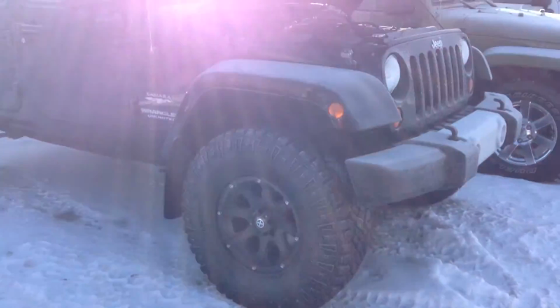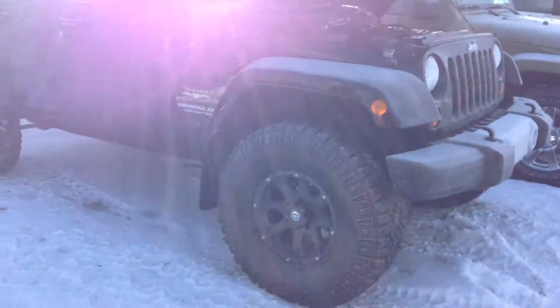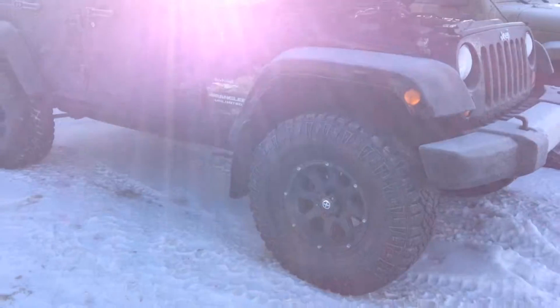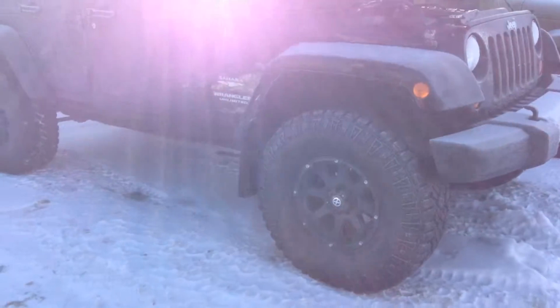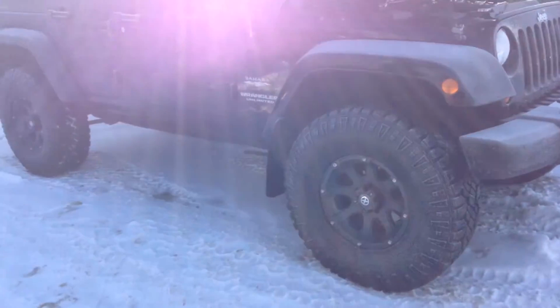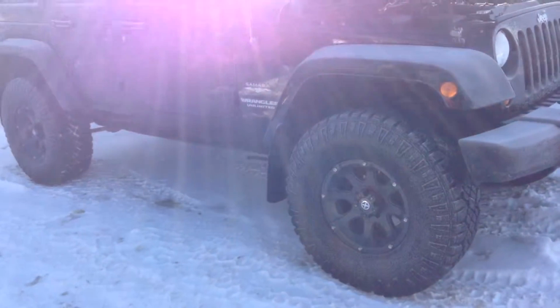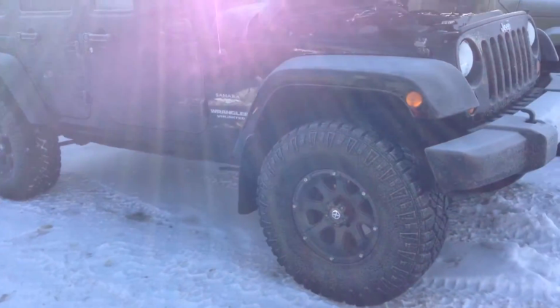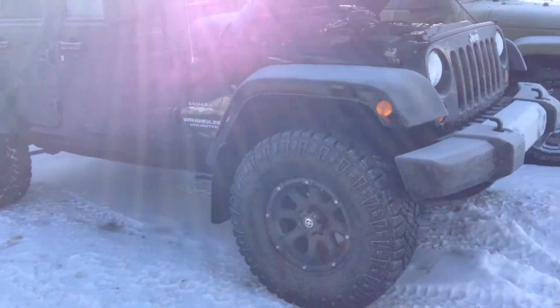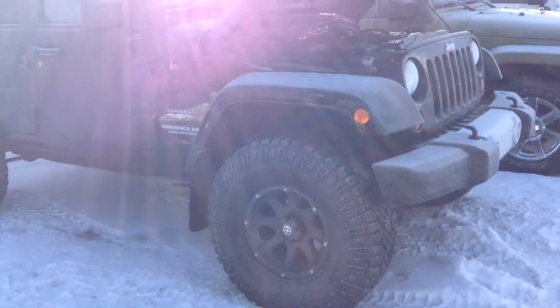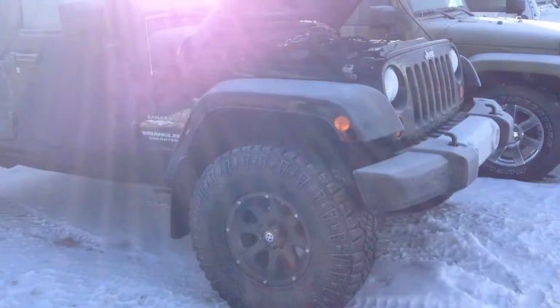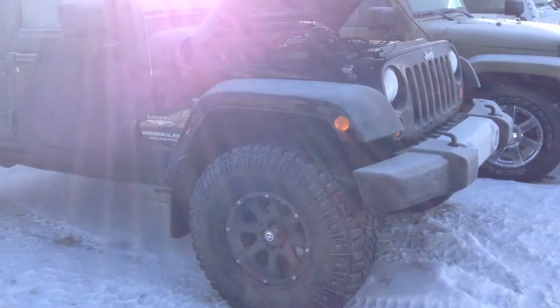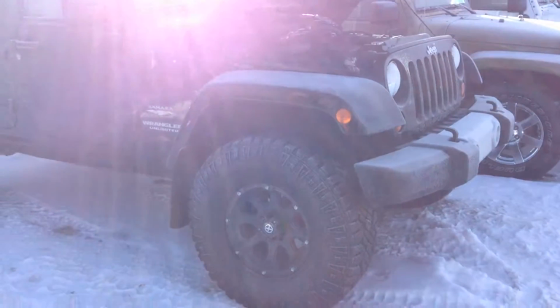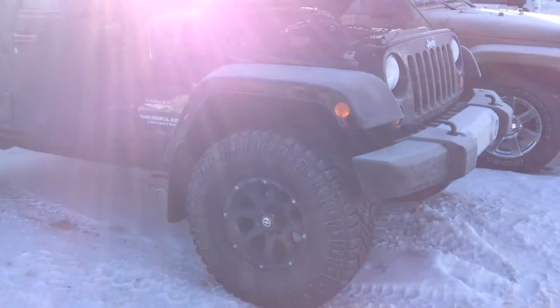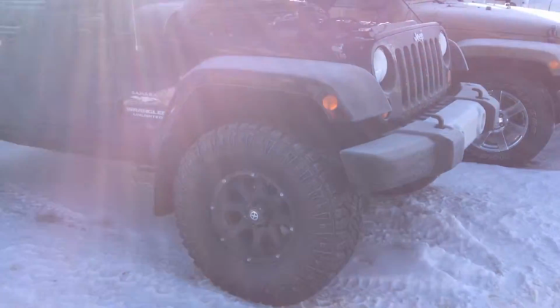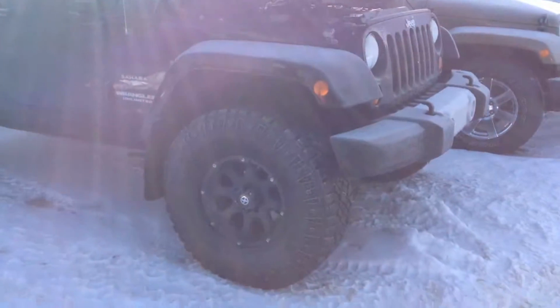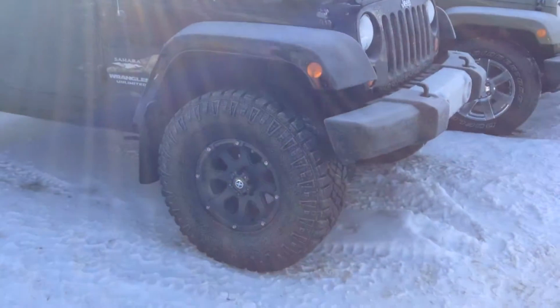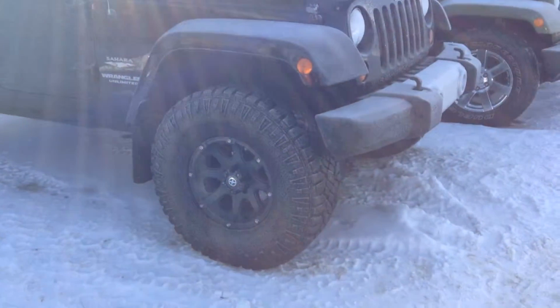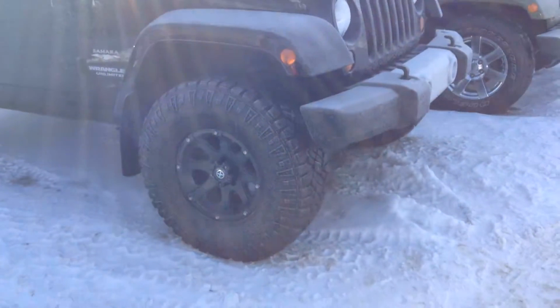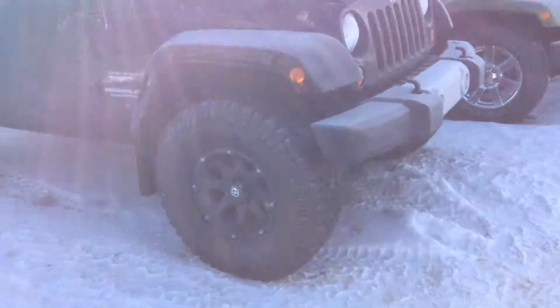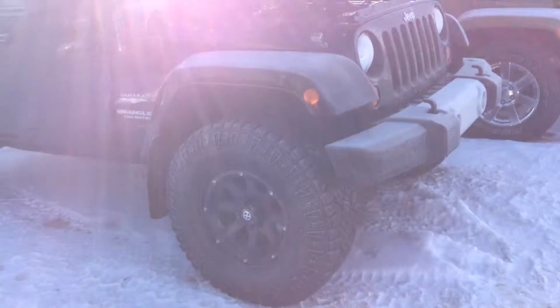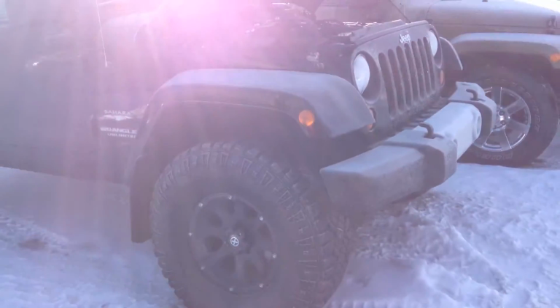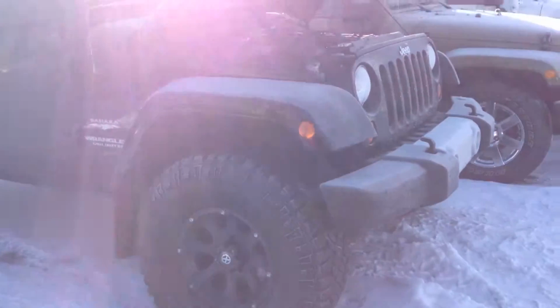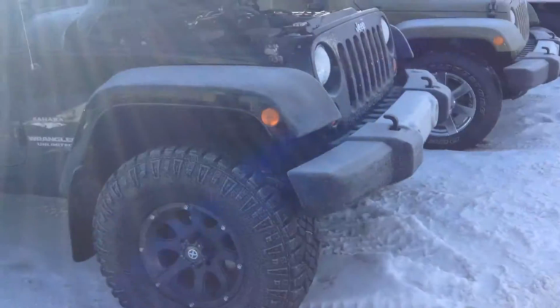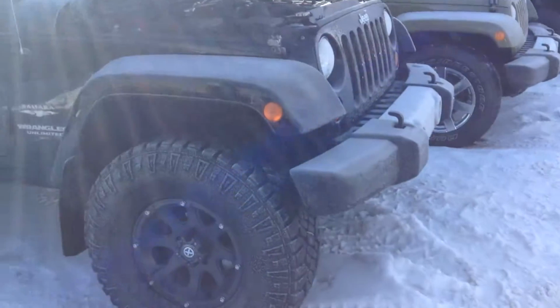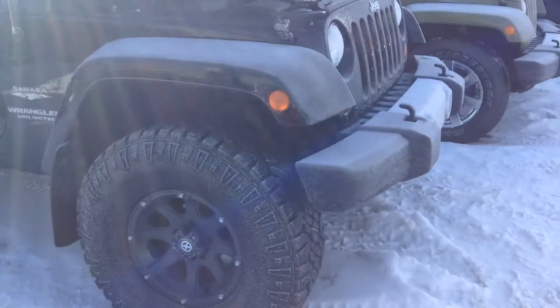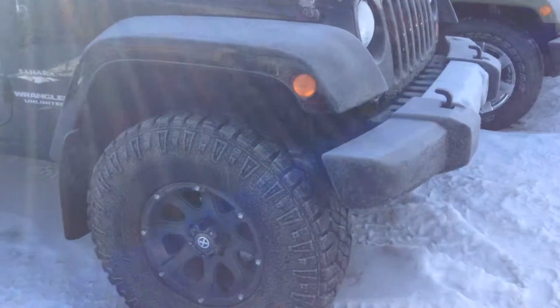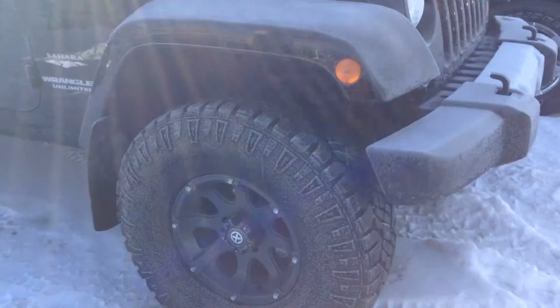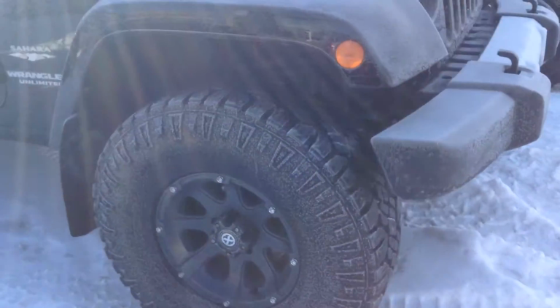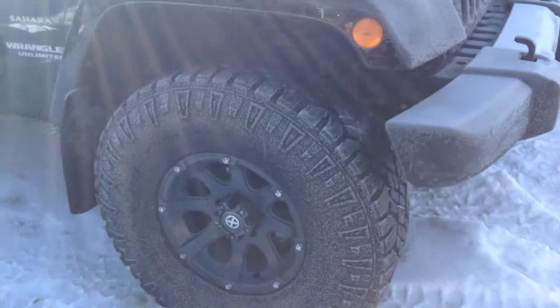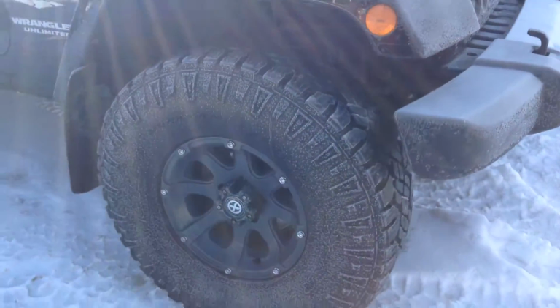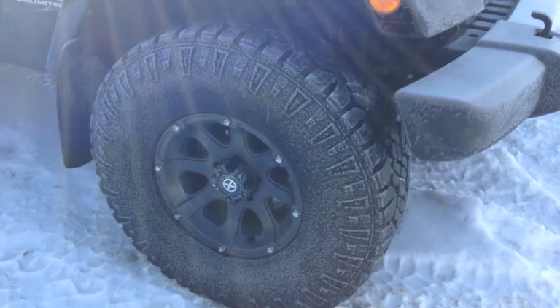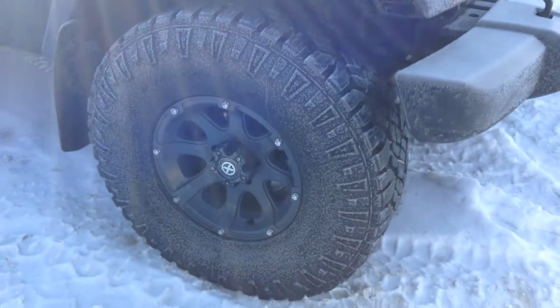As you can see, it's got a four-inch lift. It's got upgraded tires and upgraded rims.